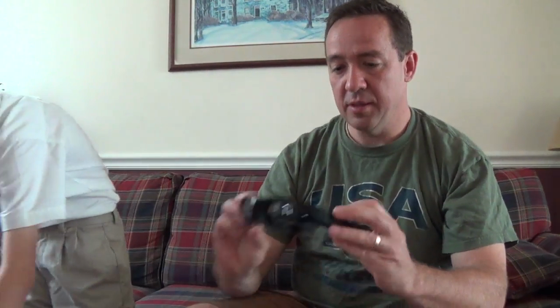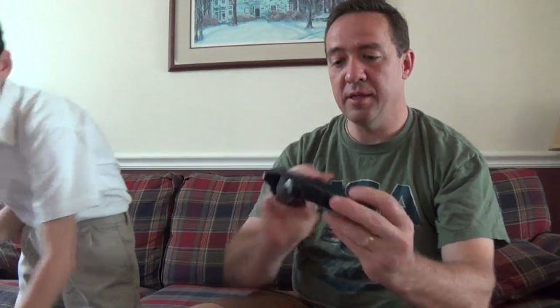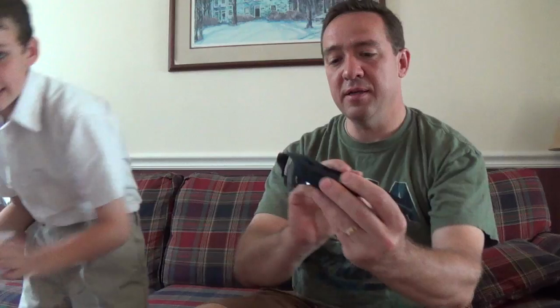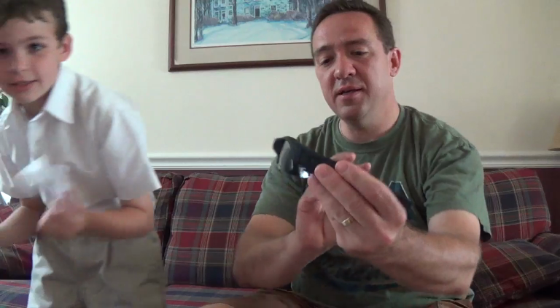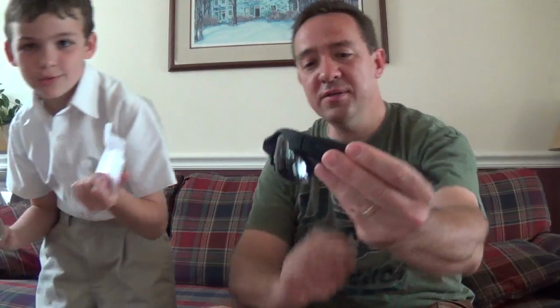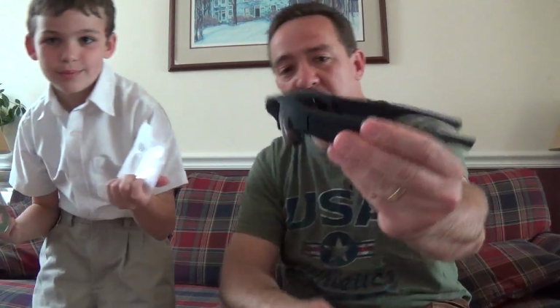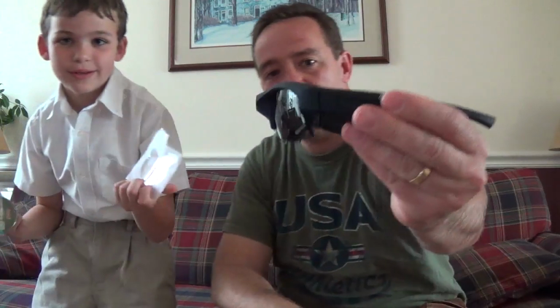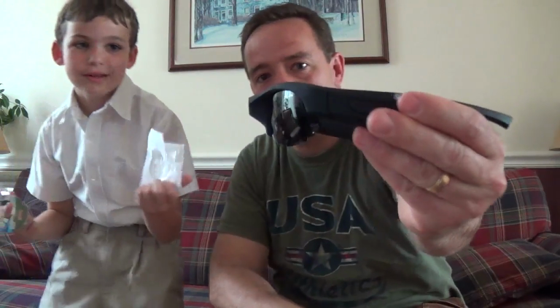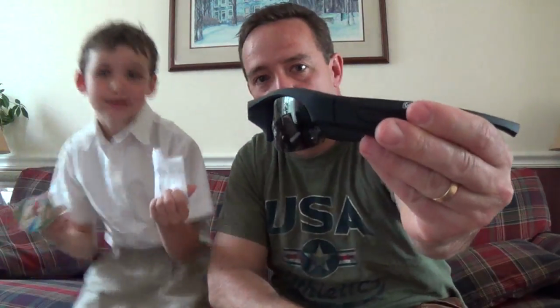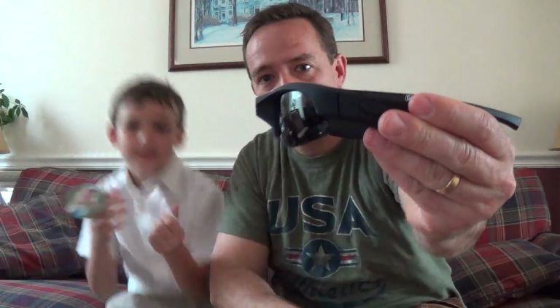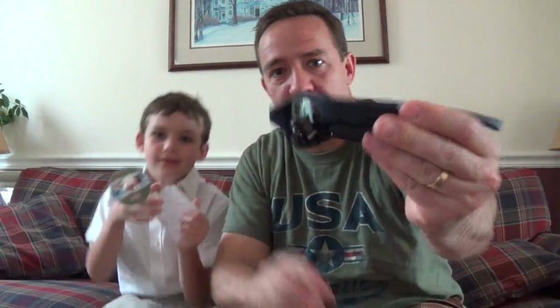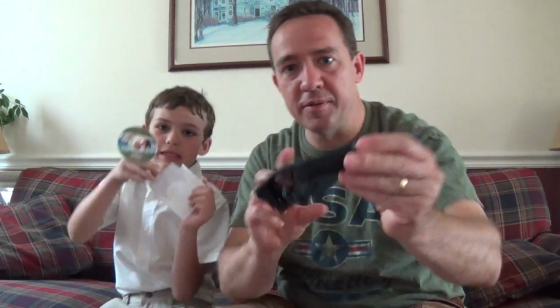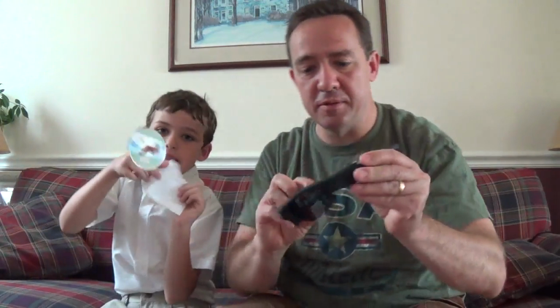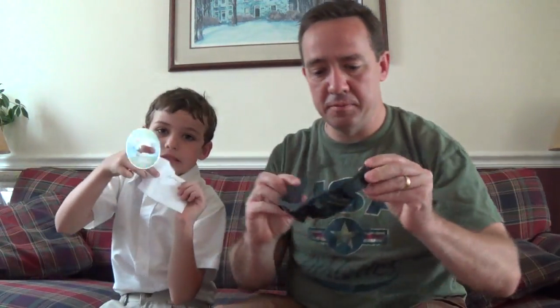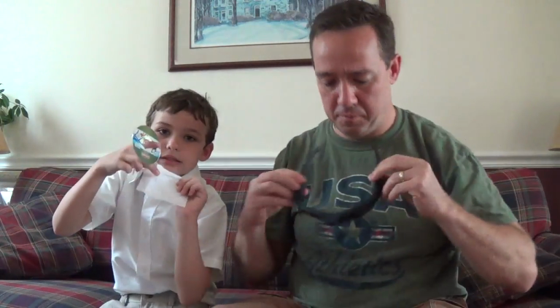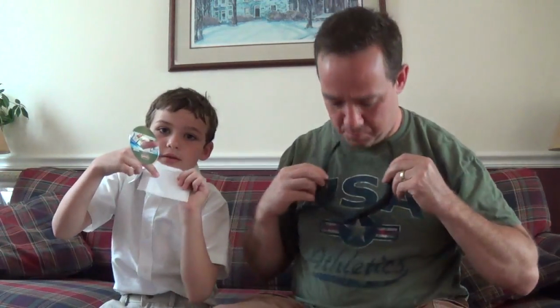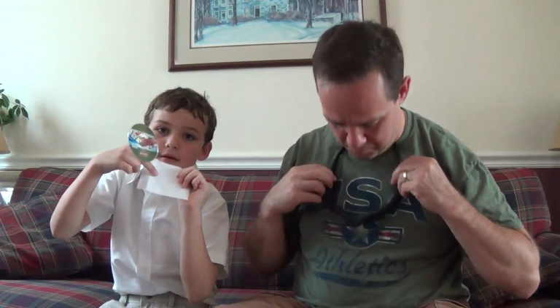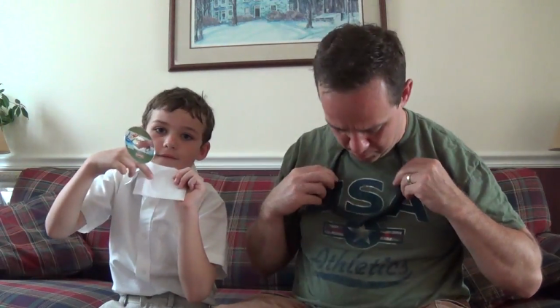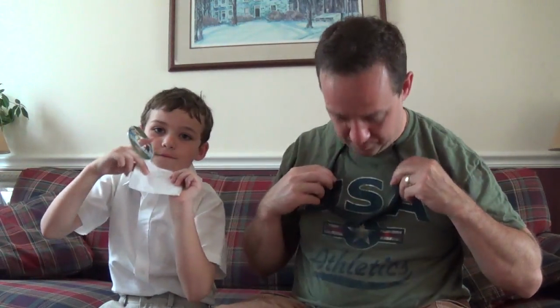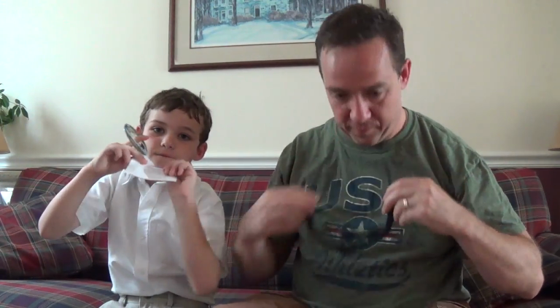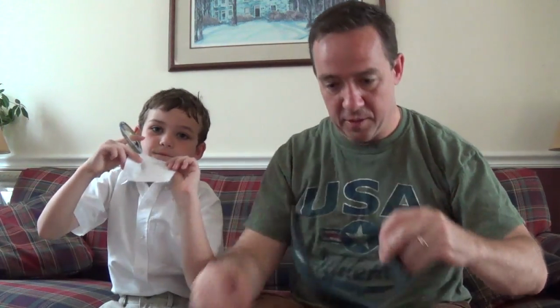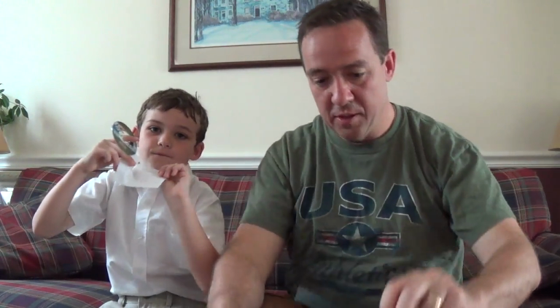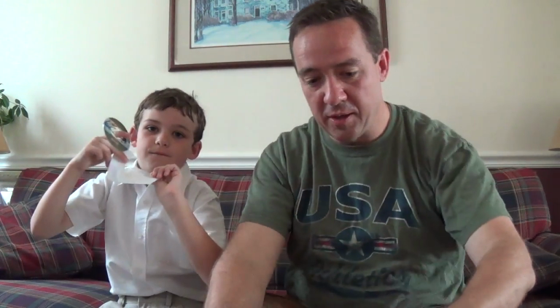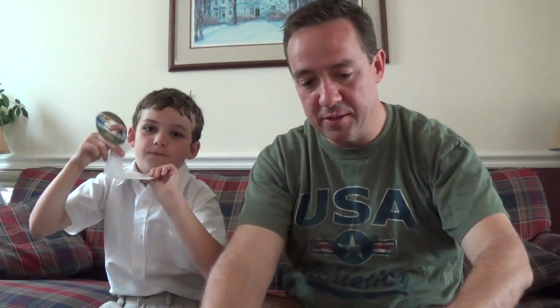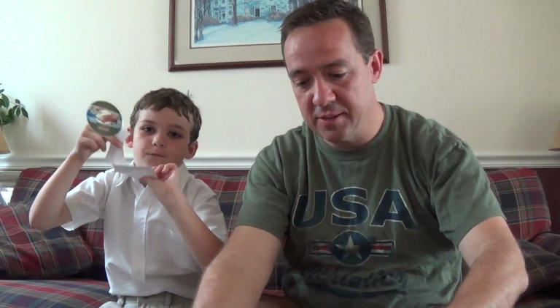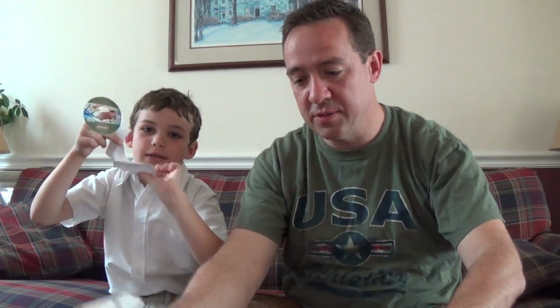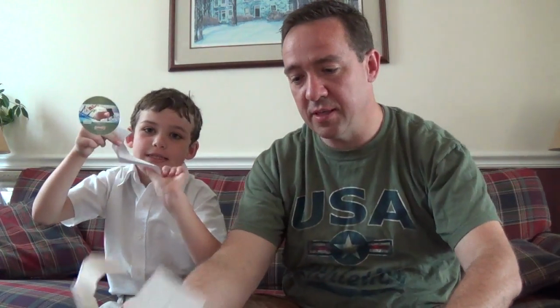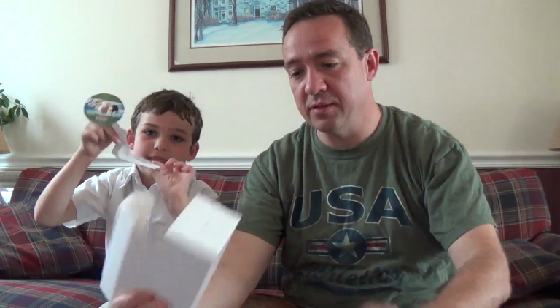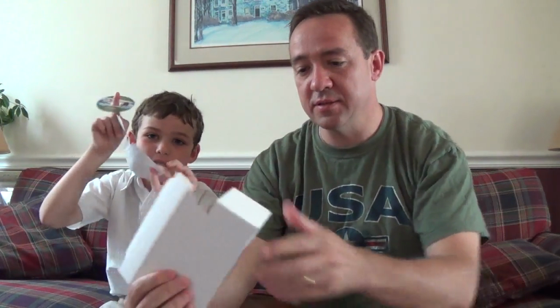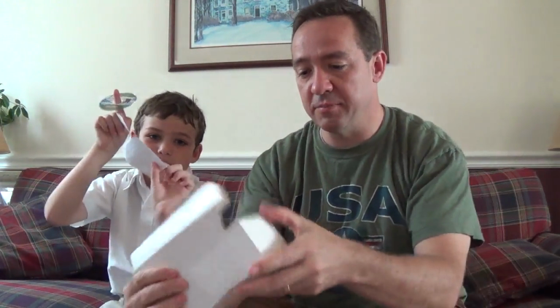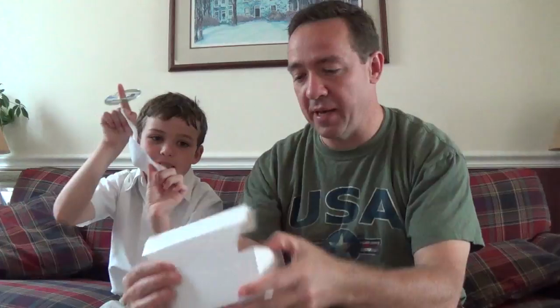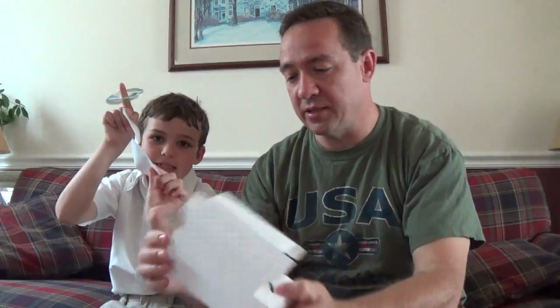I know it's kind of a big profile, but let's see what else is in the package.